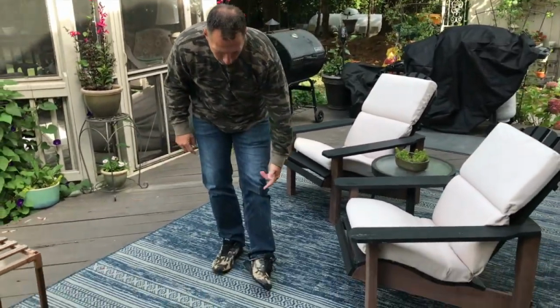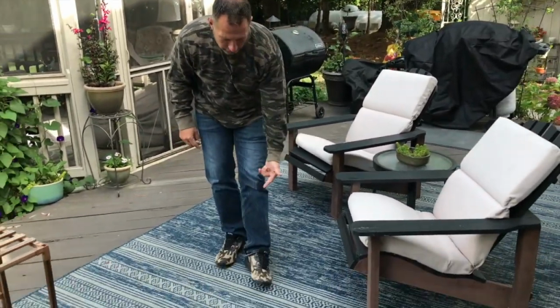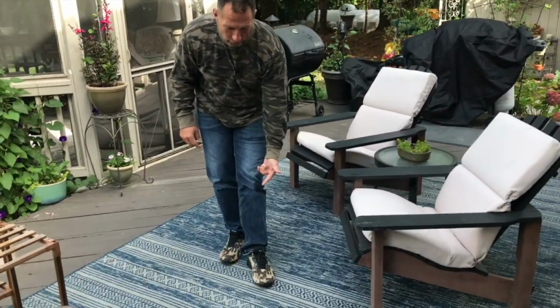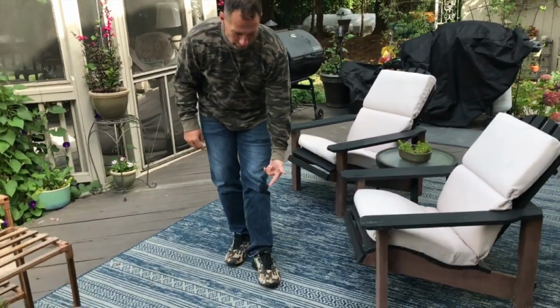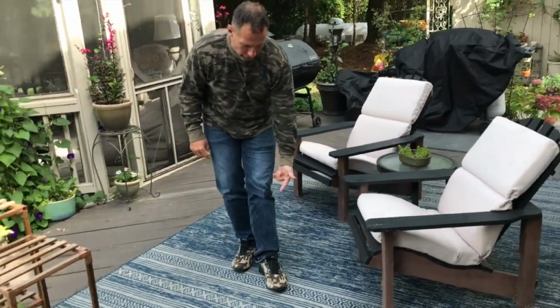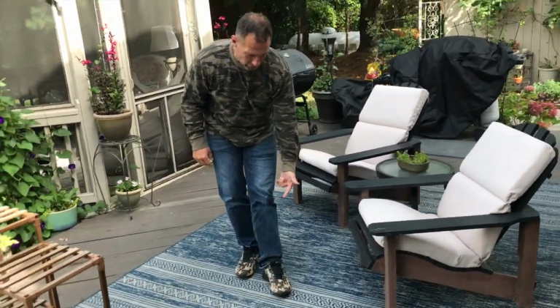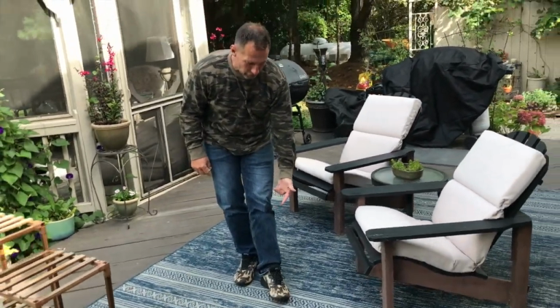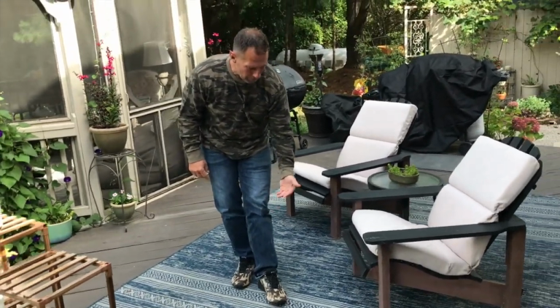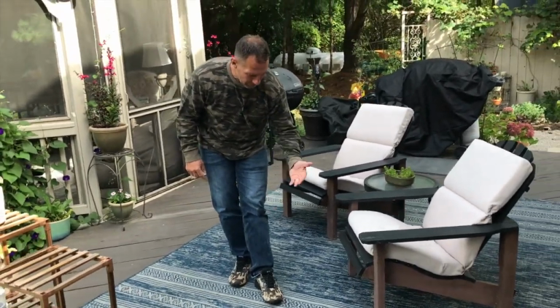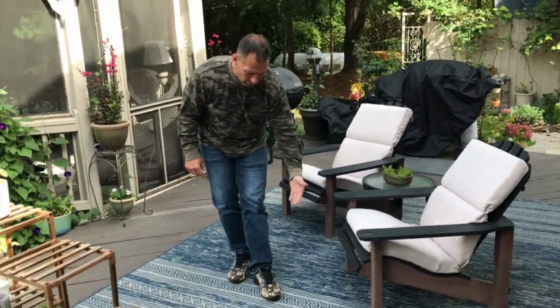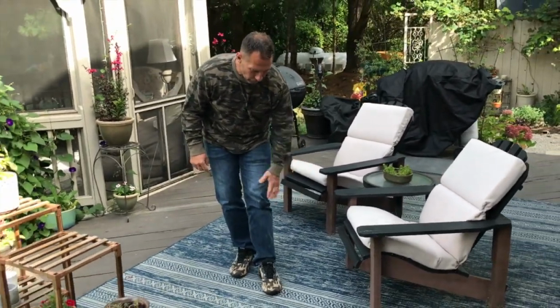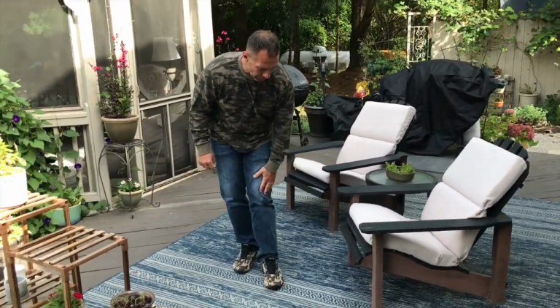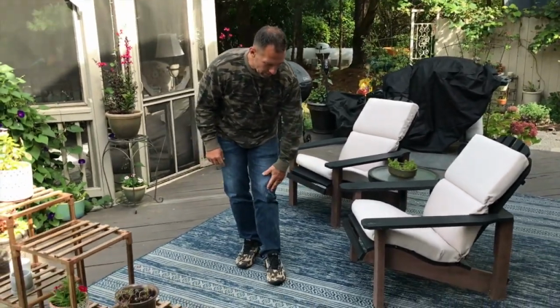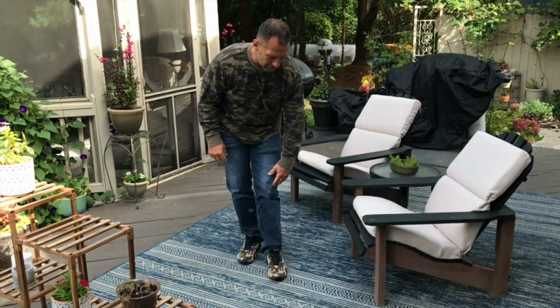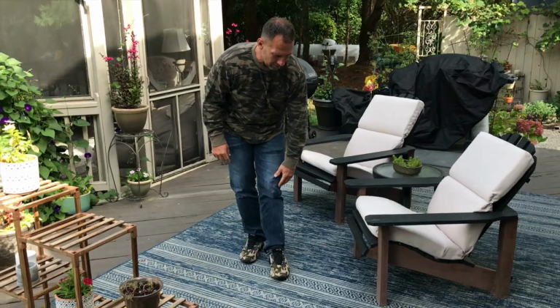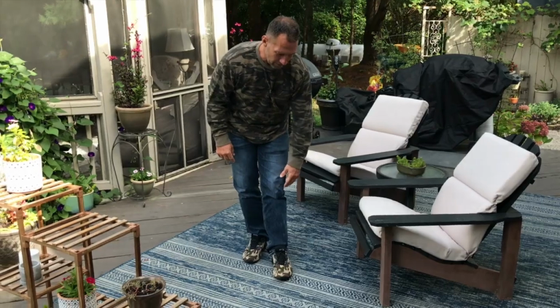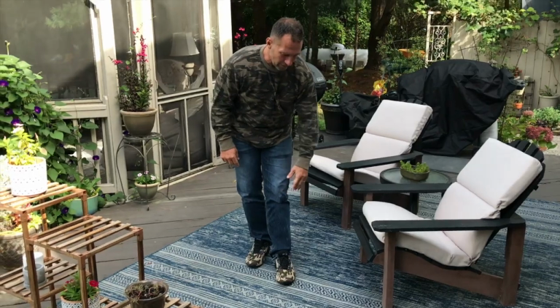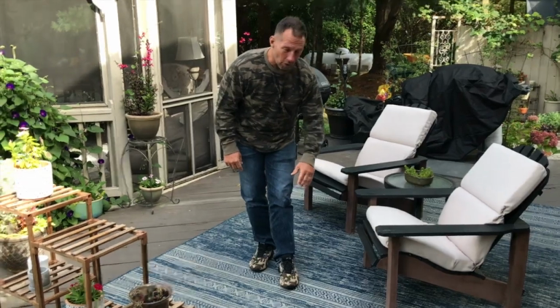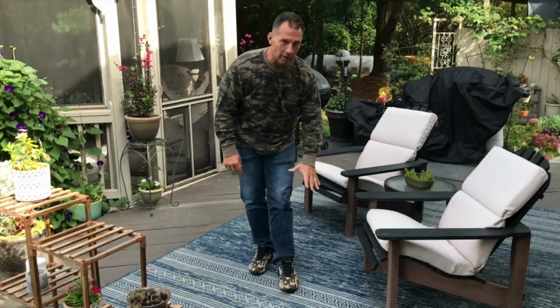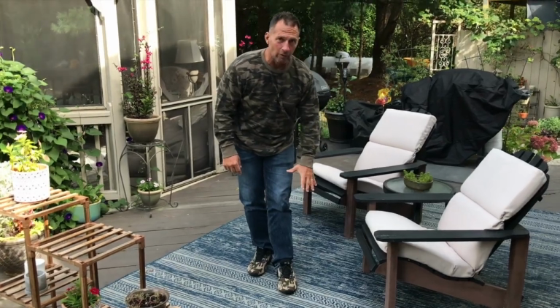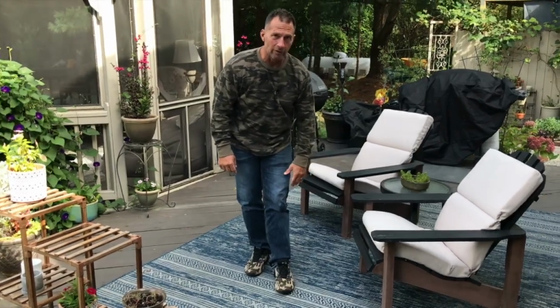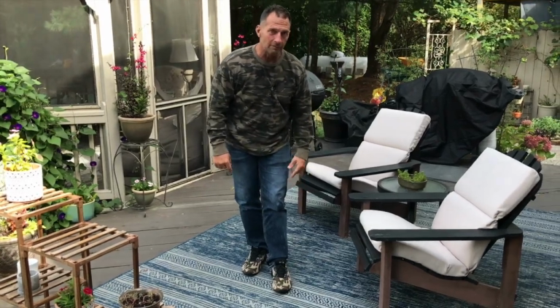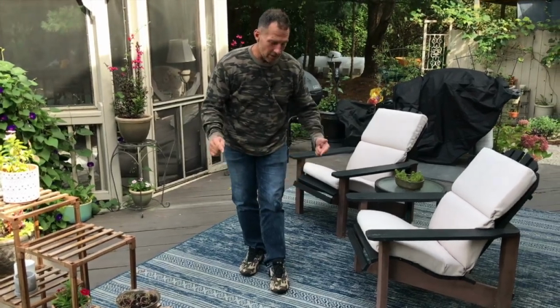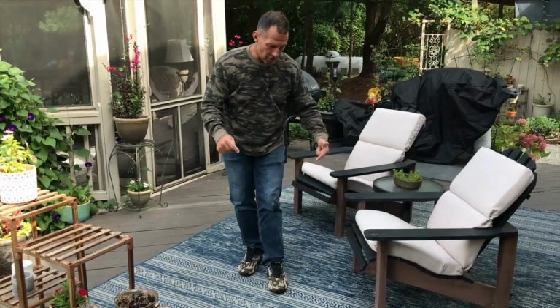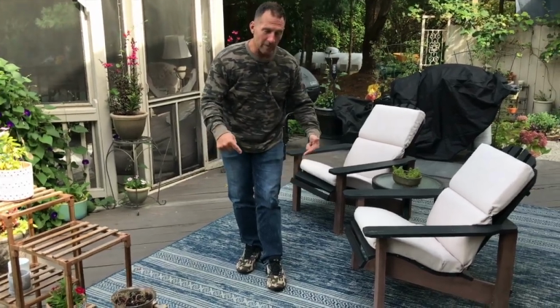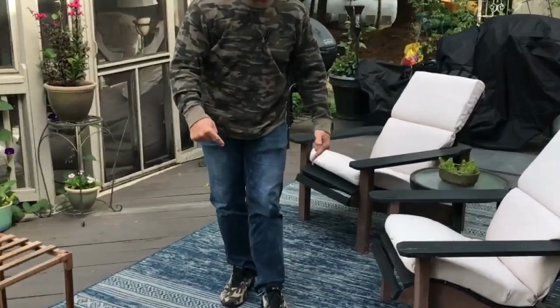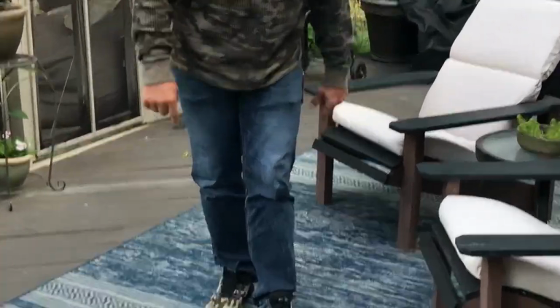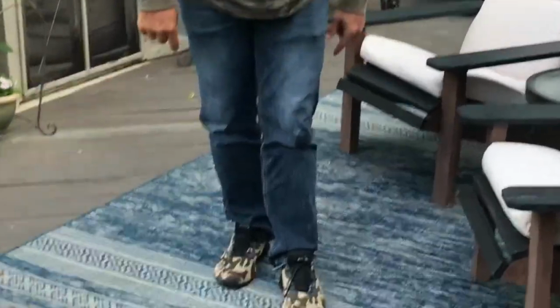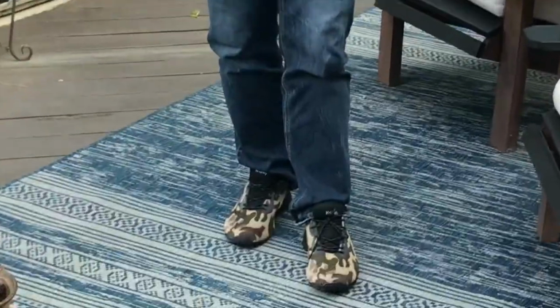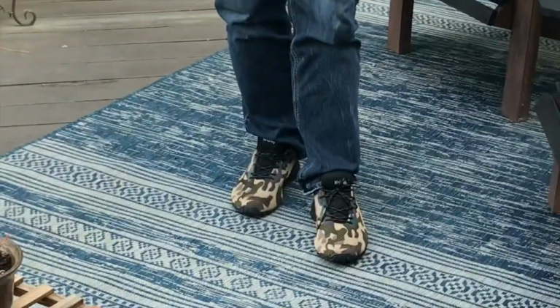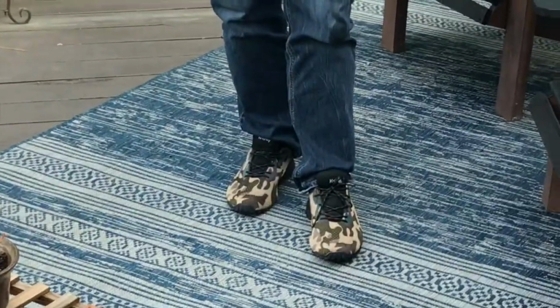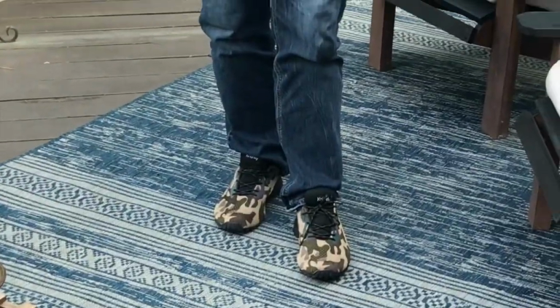If you're looking for a really good shoe, totally awesome, totally worth it — go pick these up, you're gonna love them.